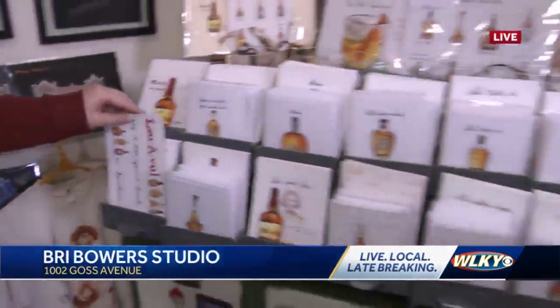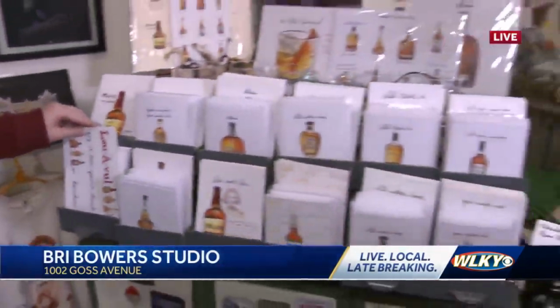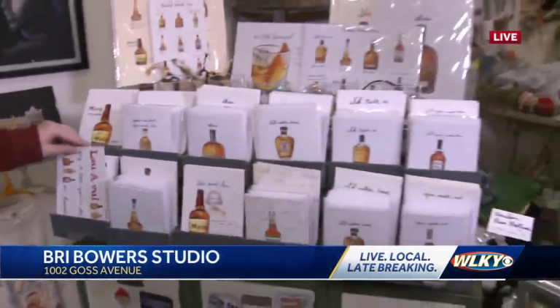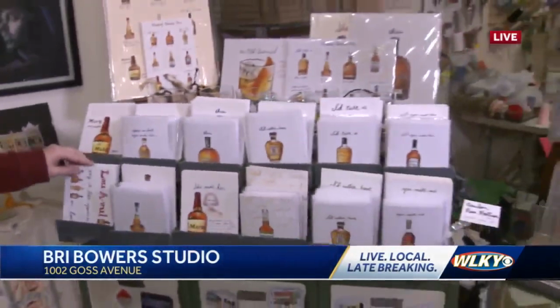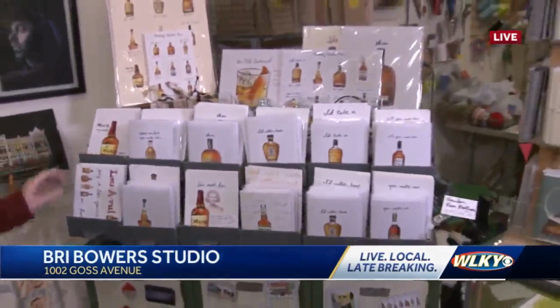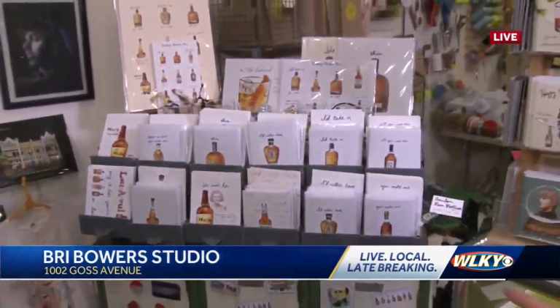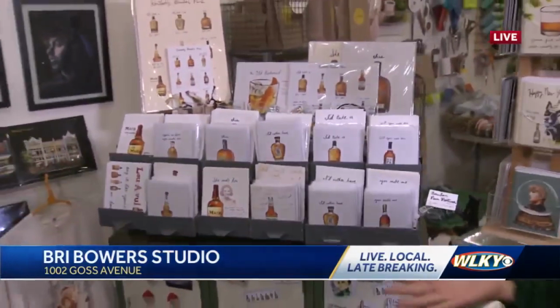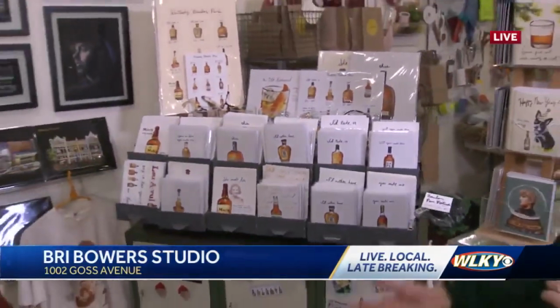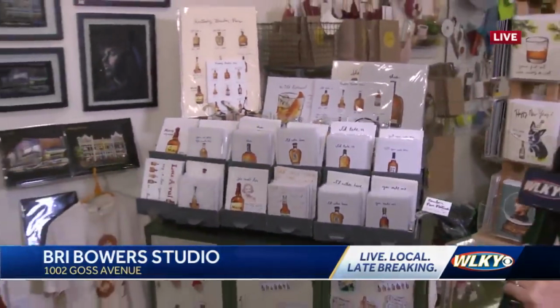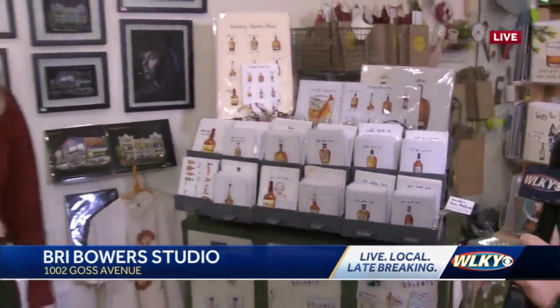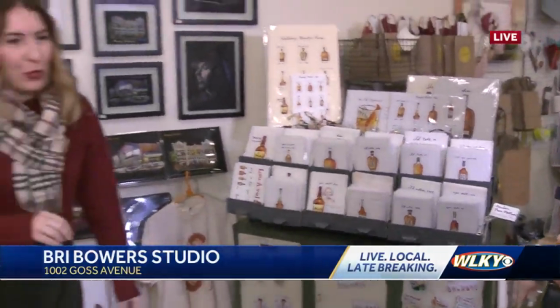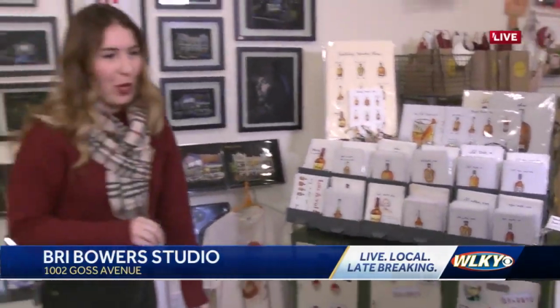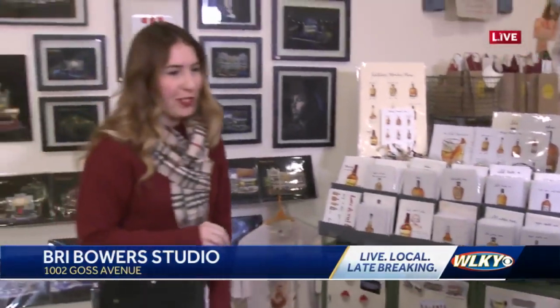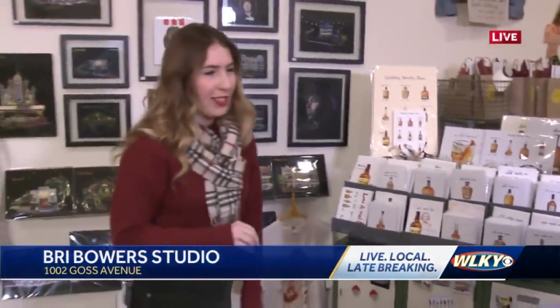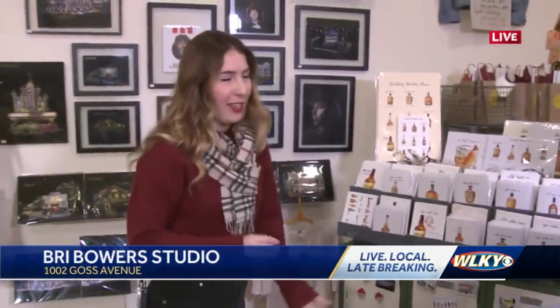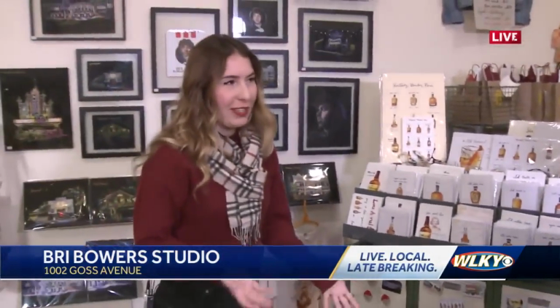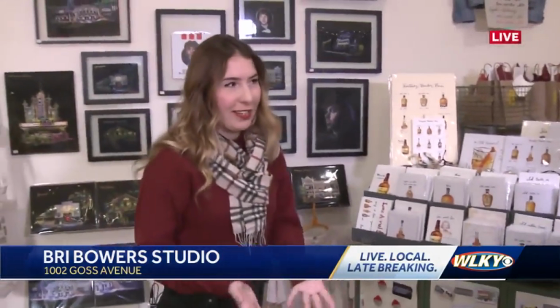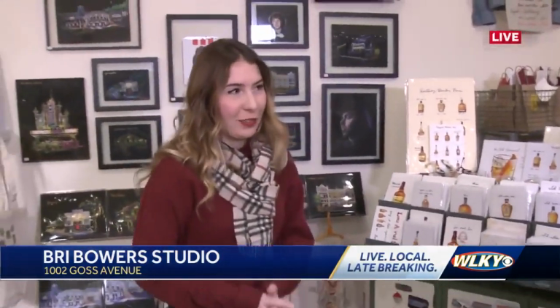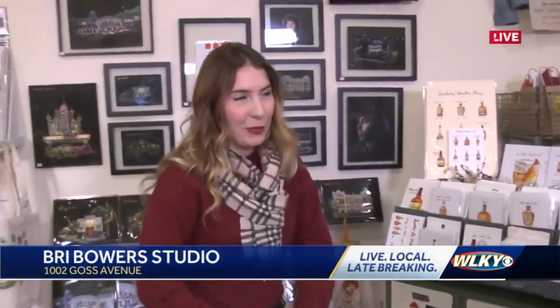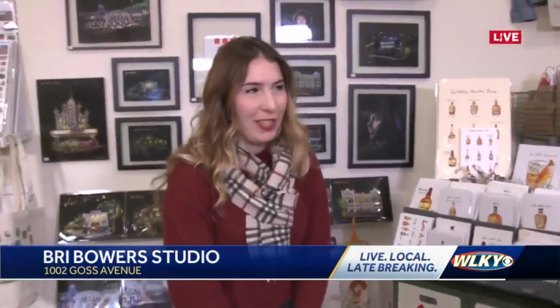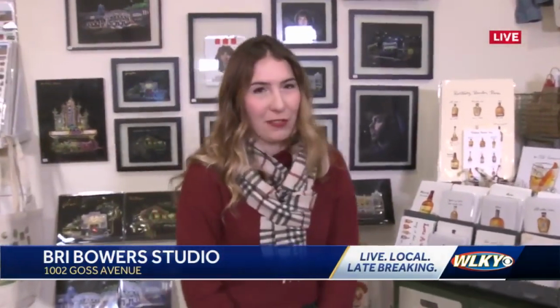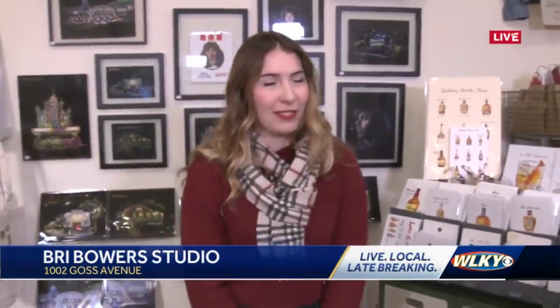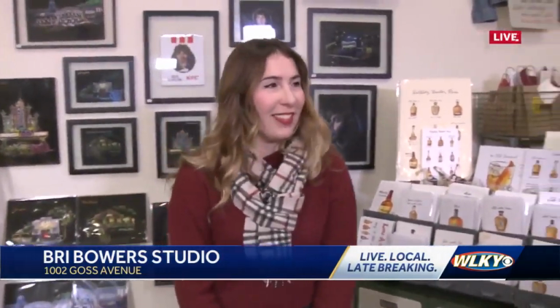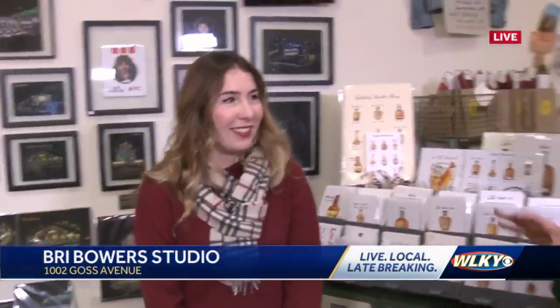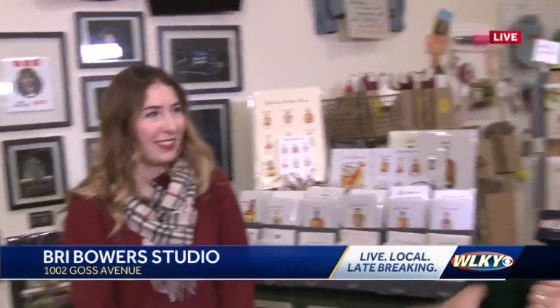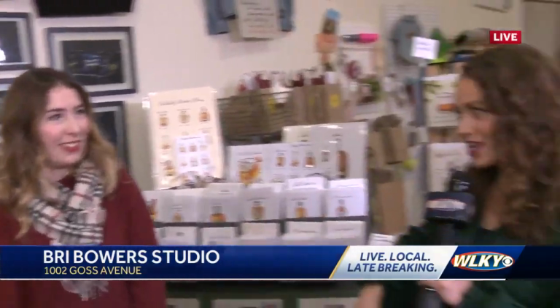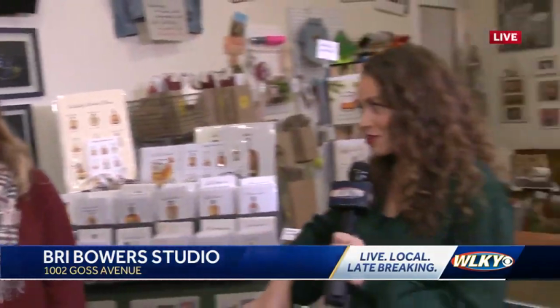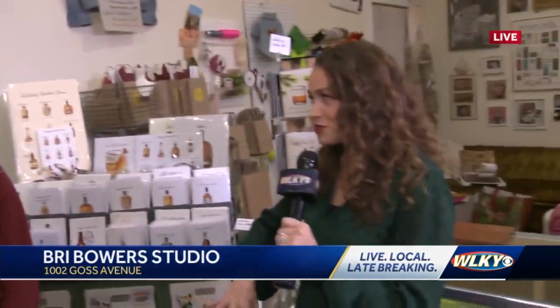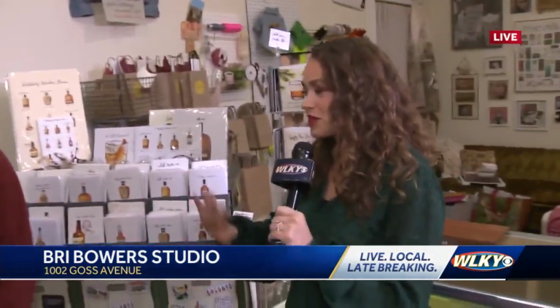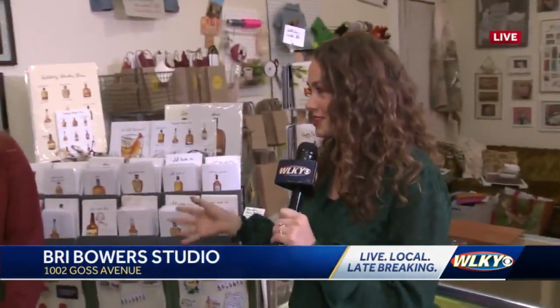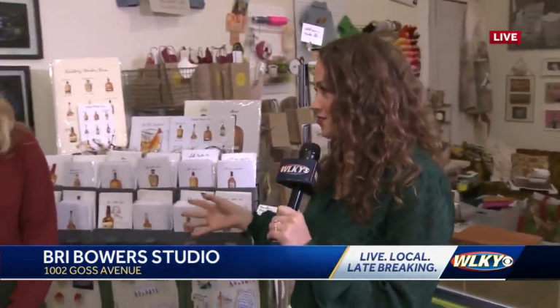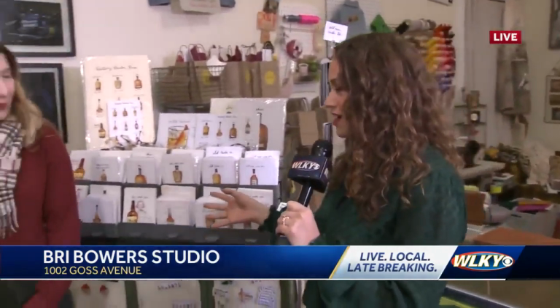Are you going to be open this week? I will be open 12 to 6 every day till Christmas Eve. We're here on Goss Avenue, so it's pretty easy to find.